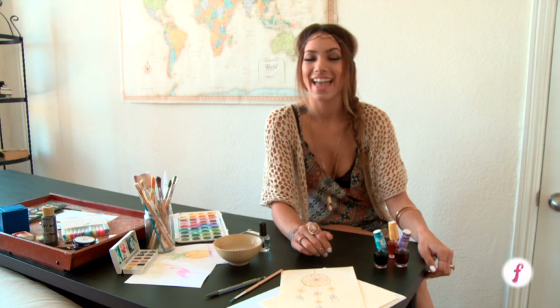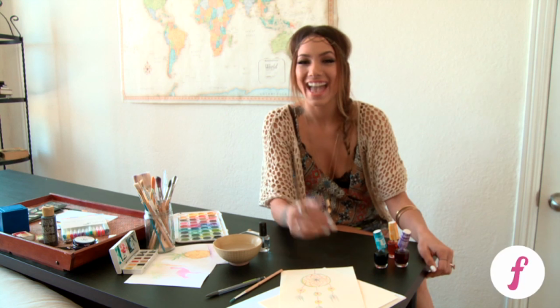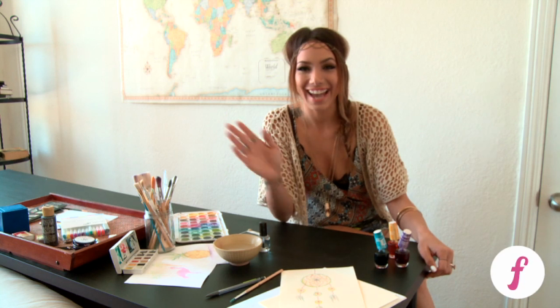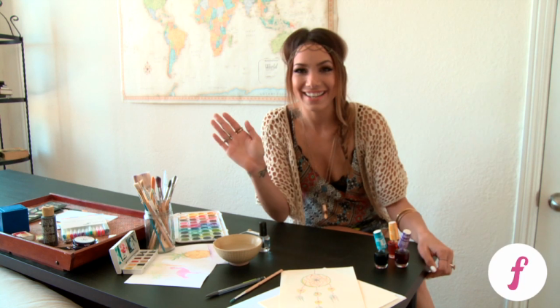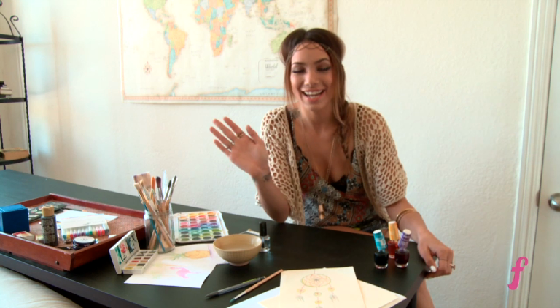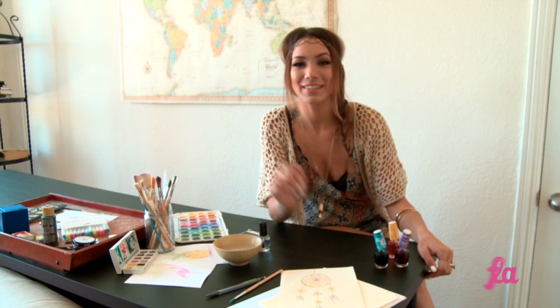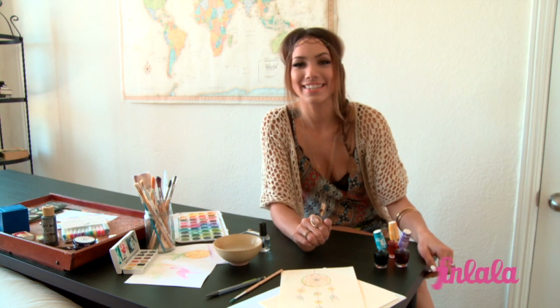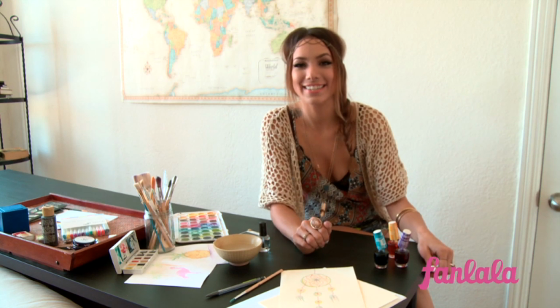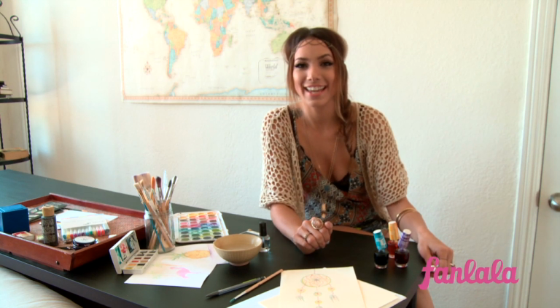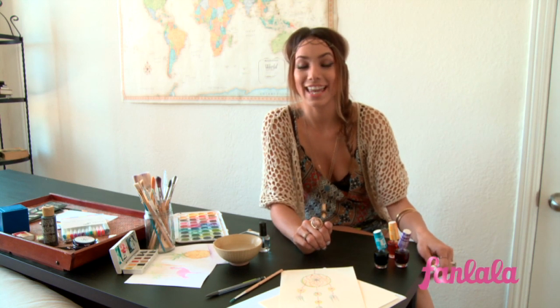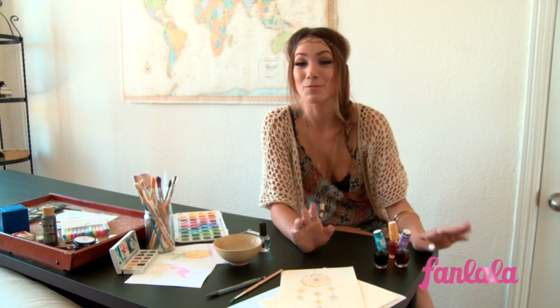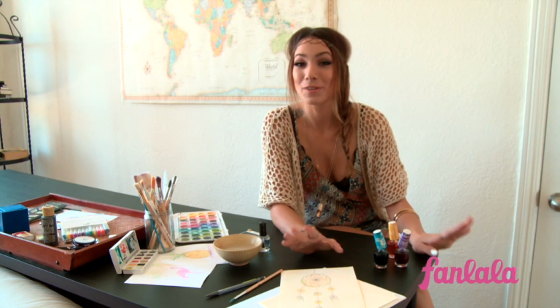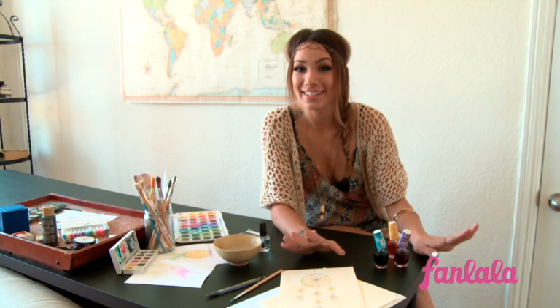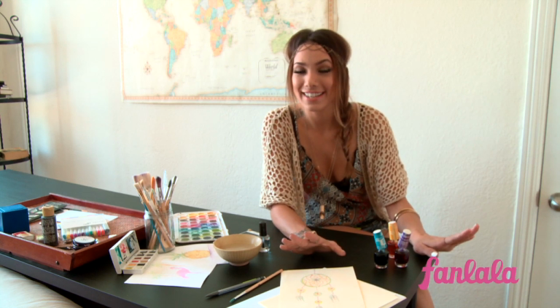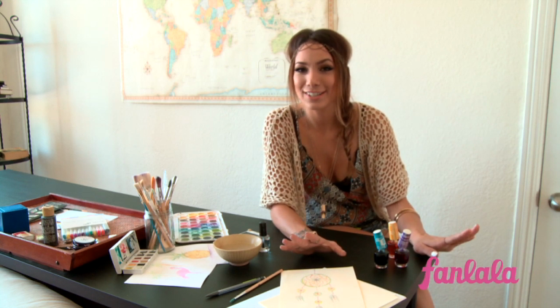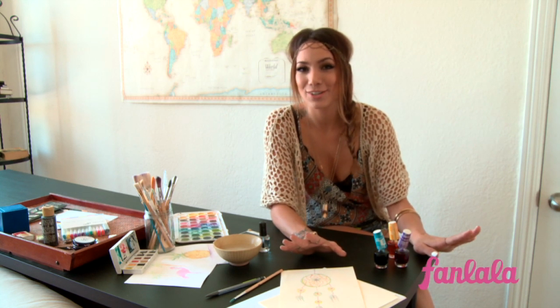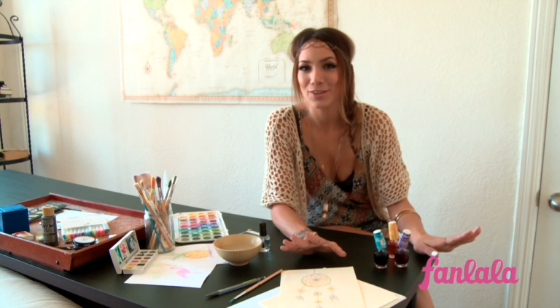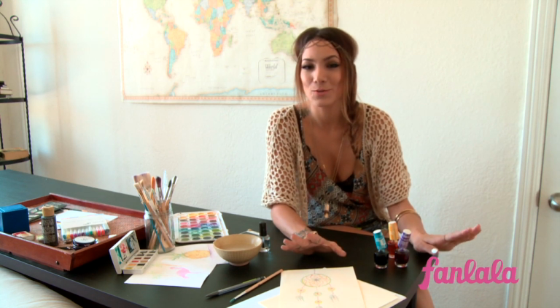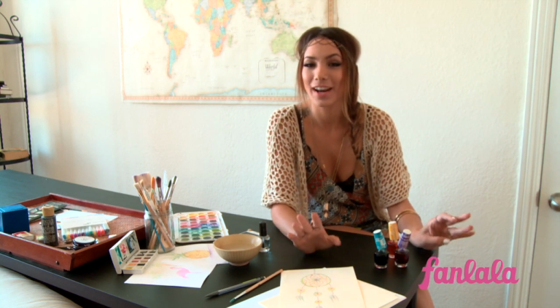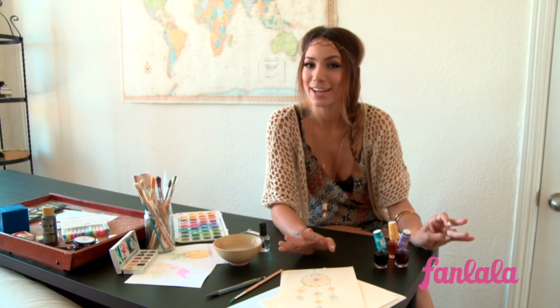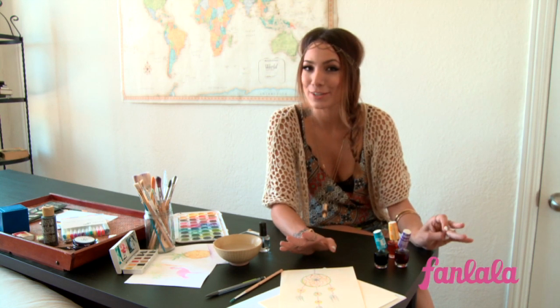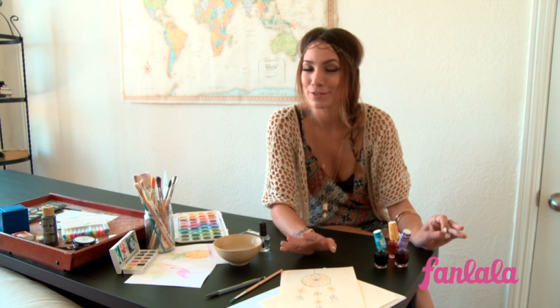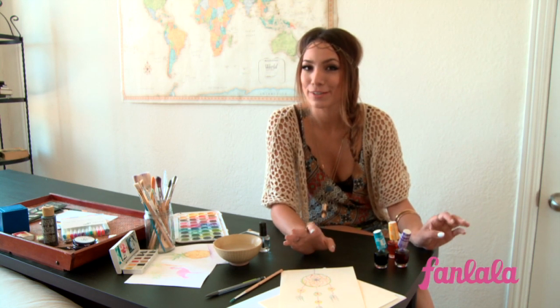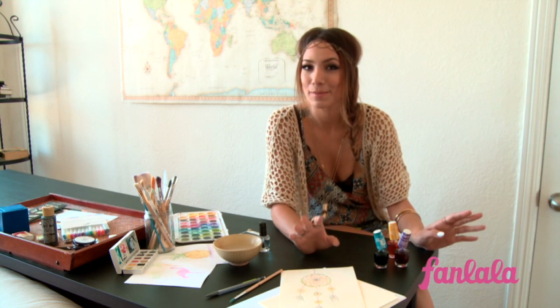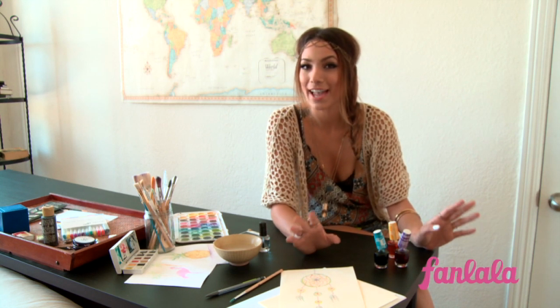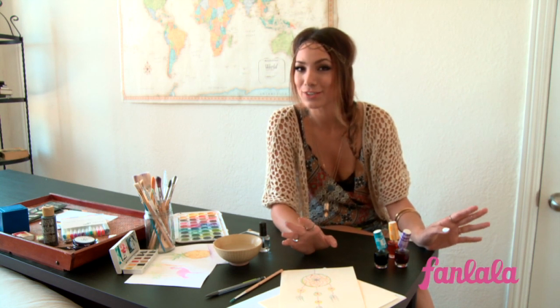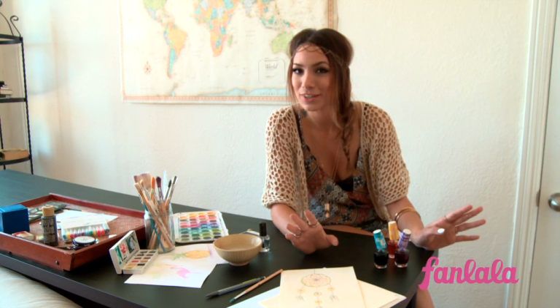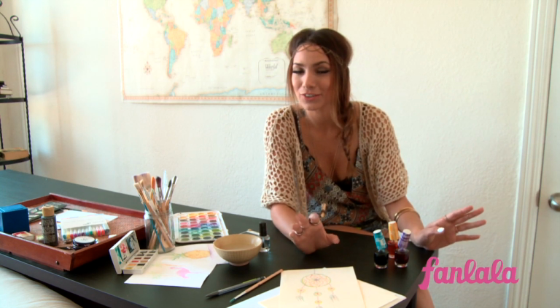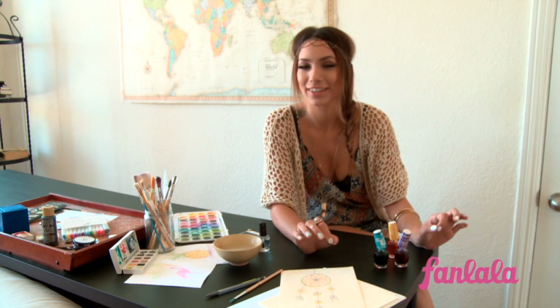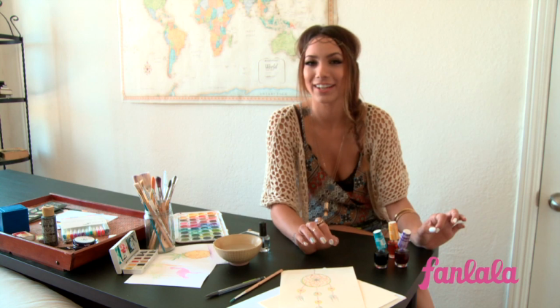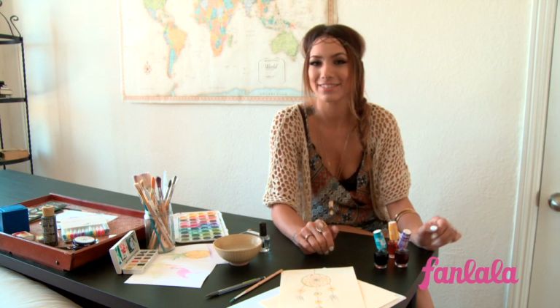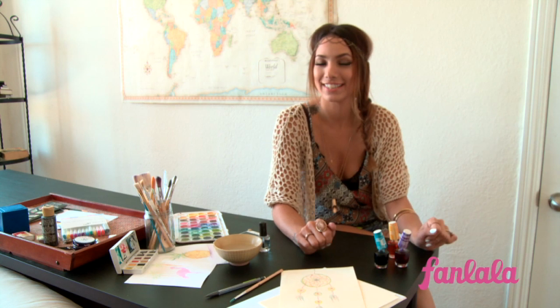Hey guys, I'm Lynette Sine, and I'm really excited to show you what I do for some extracurricular activities.